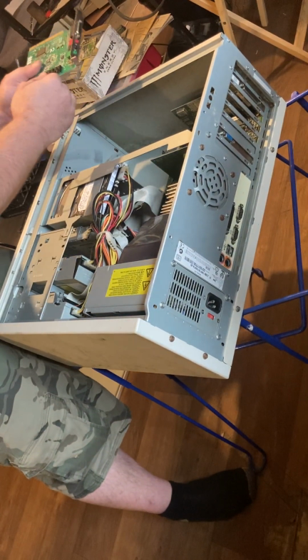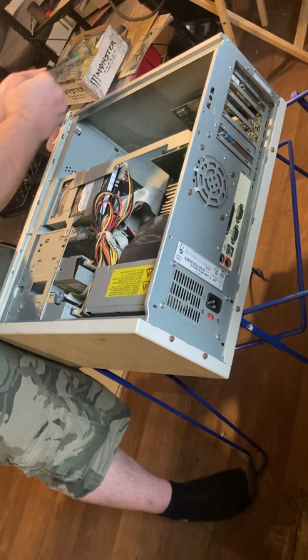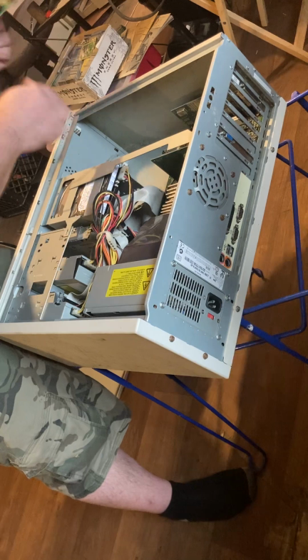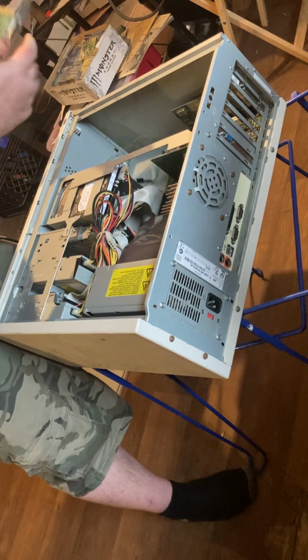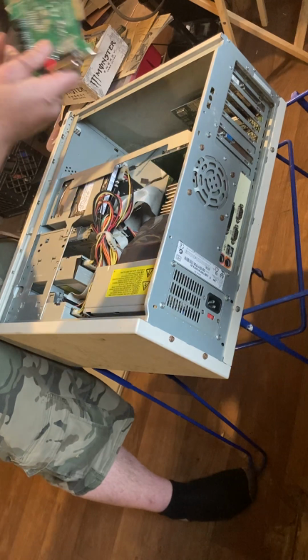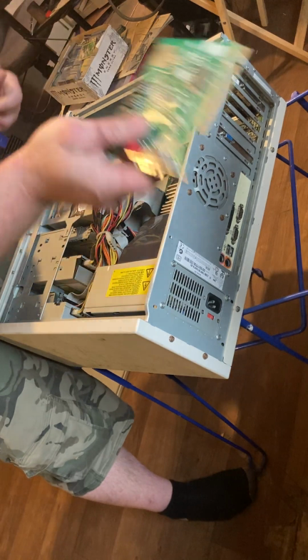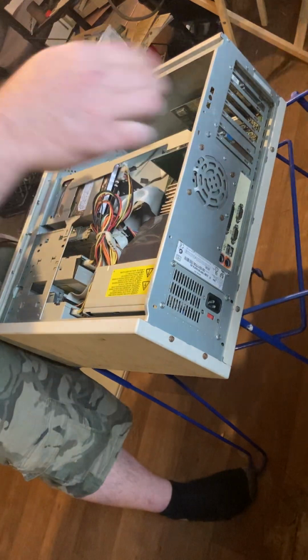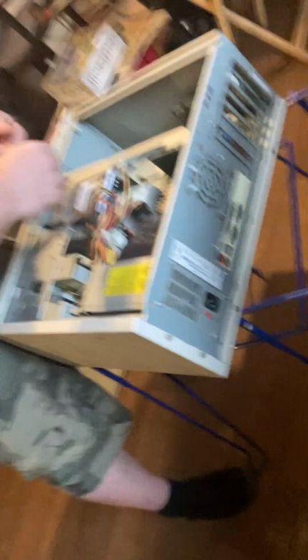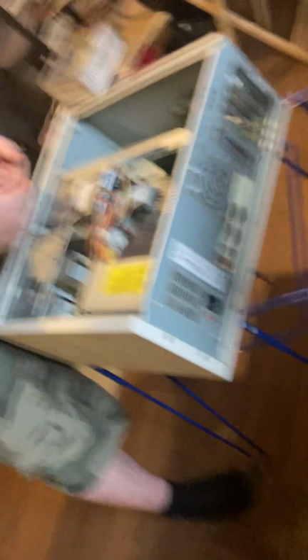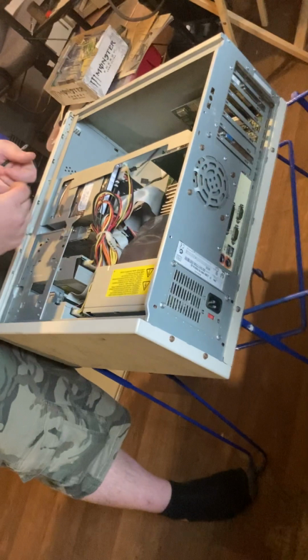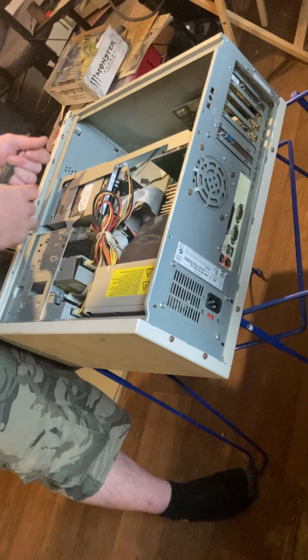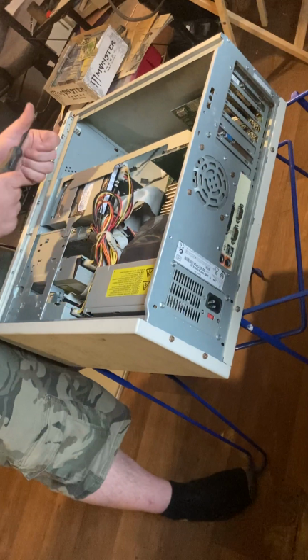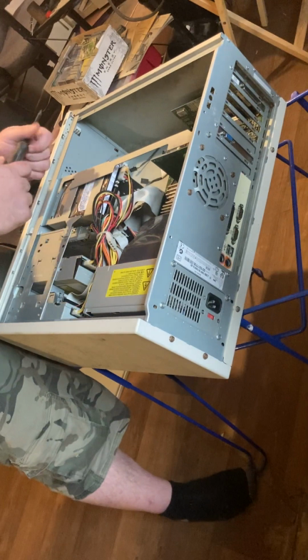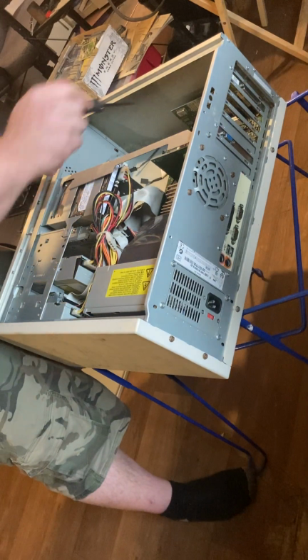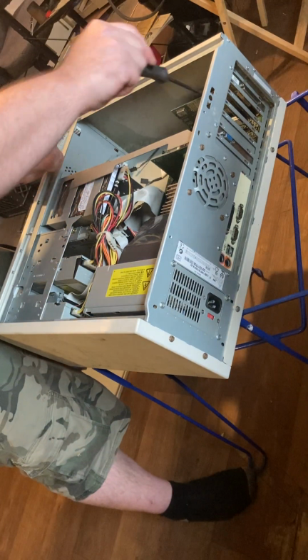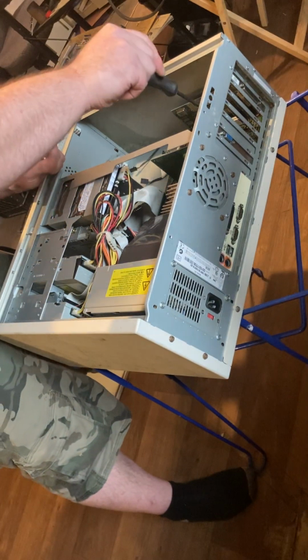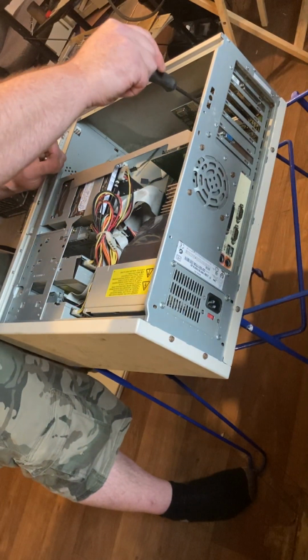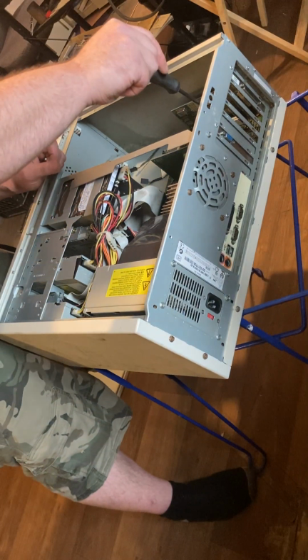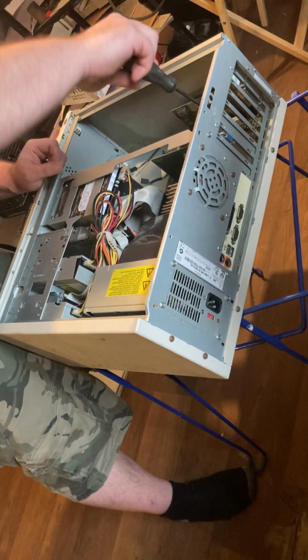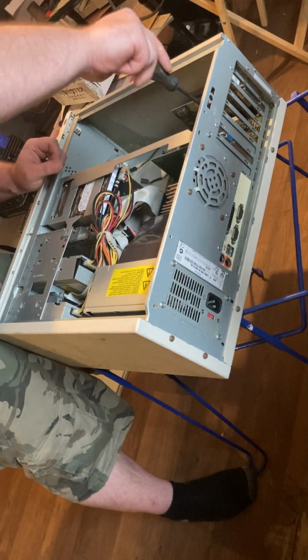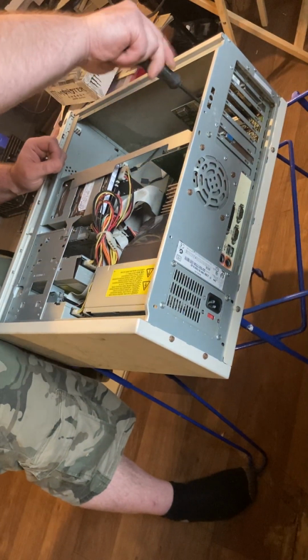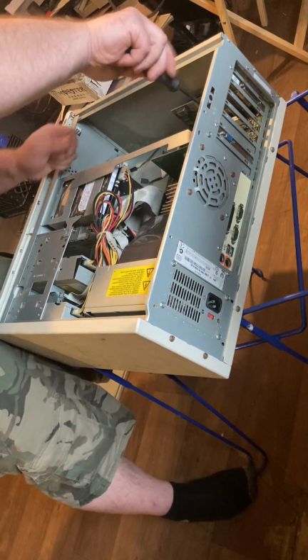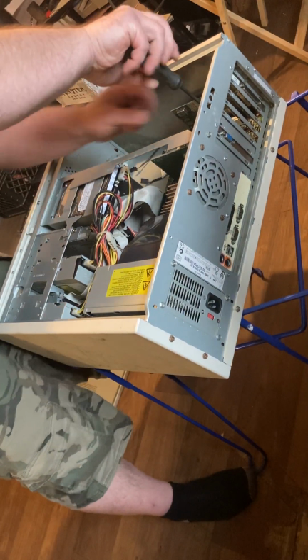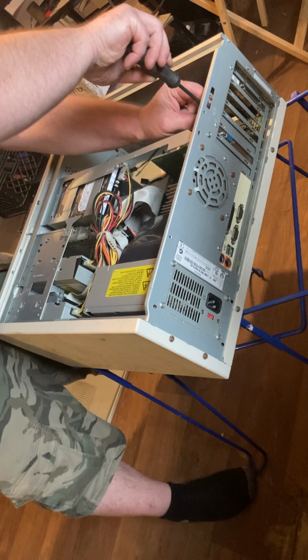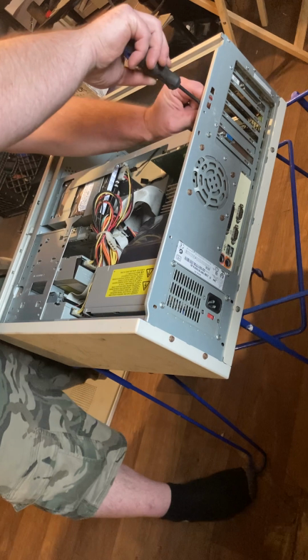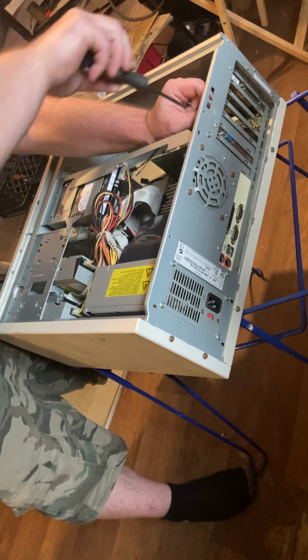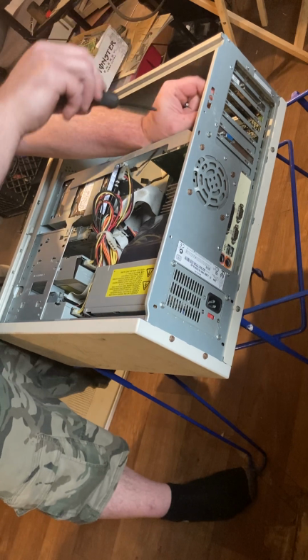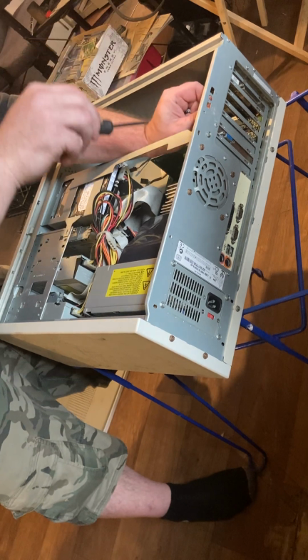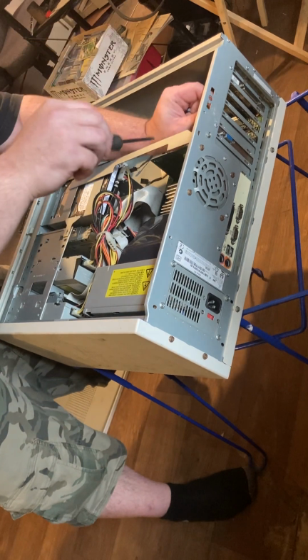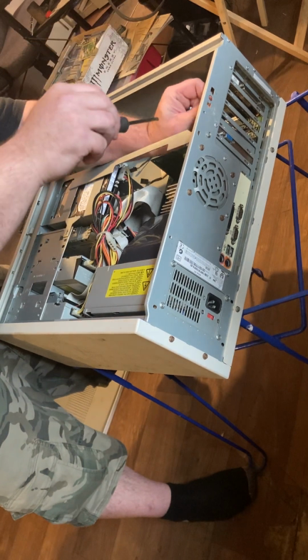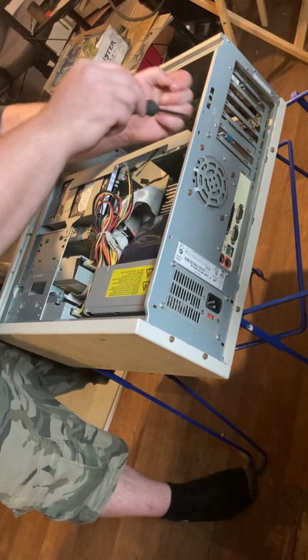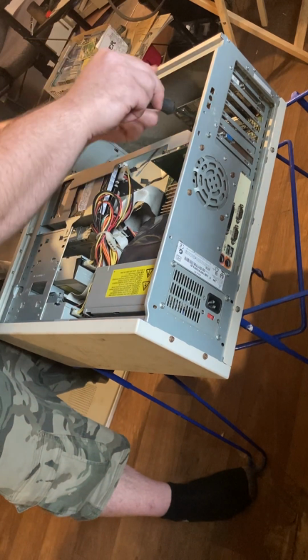This one had a lot of expansion and upgrades. I bet it was top of the line at one point in time. No more.